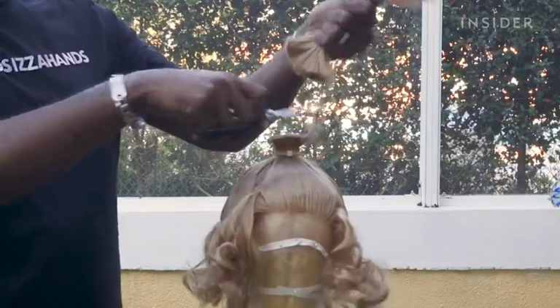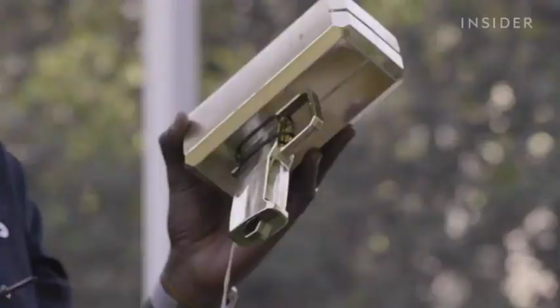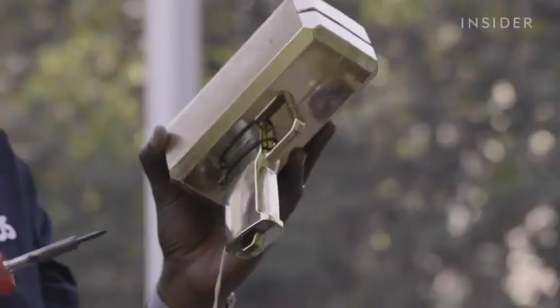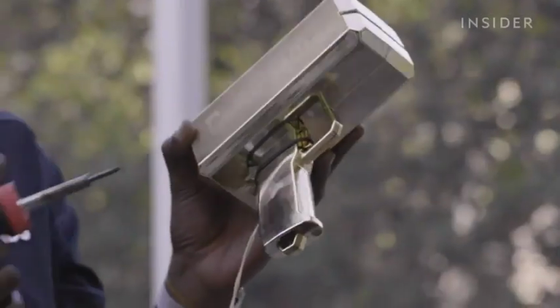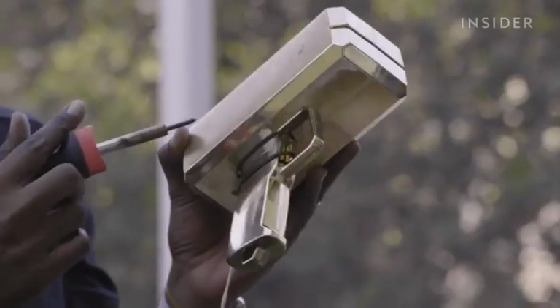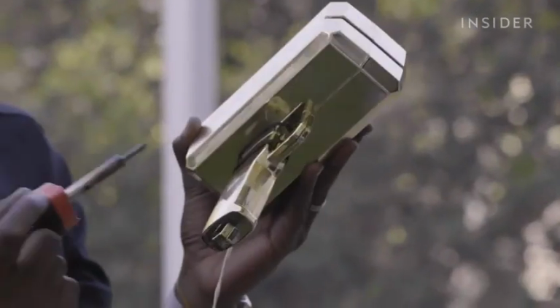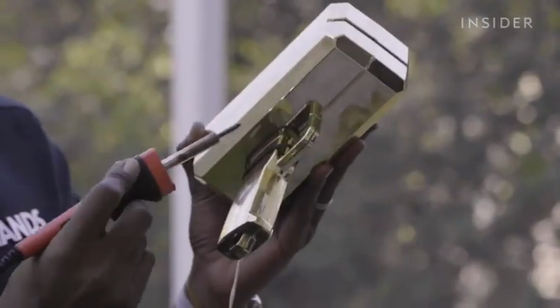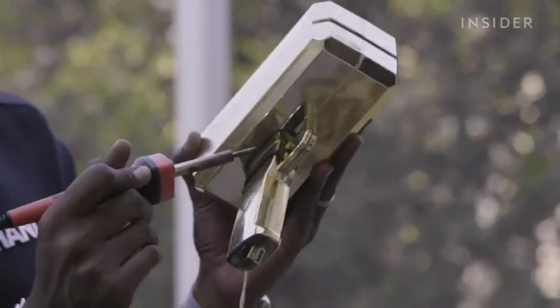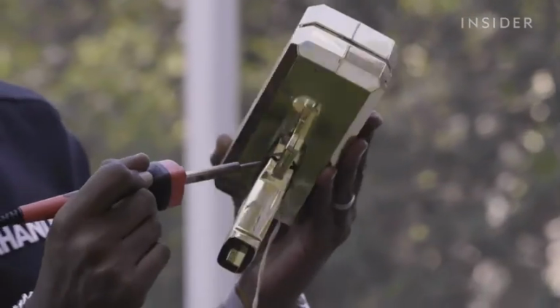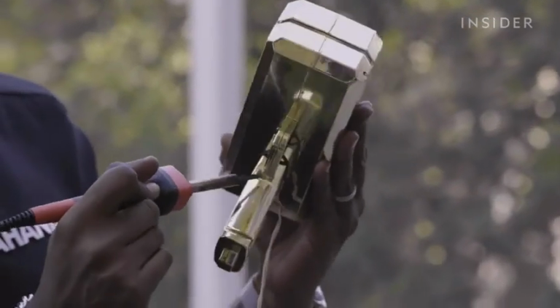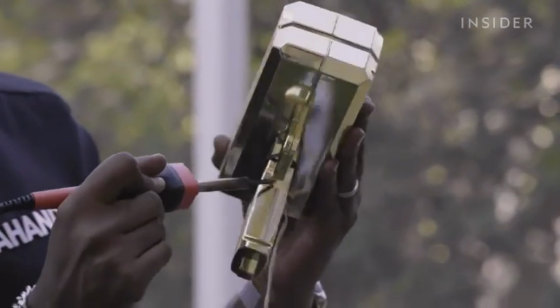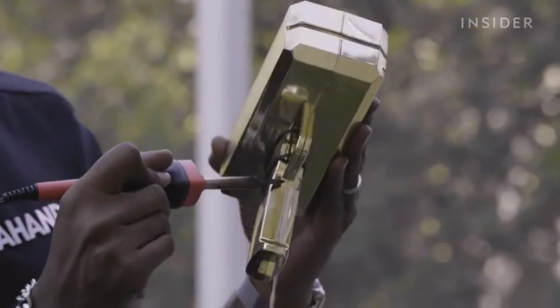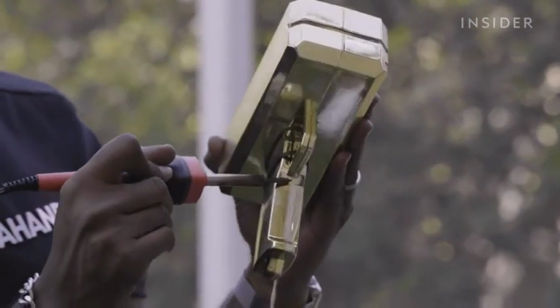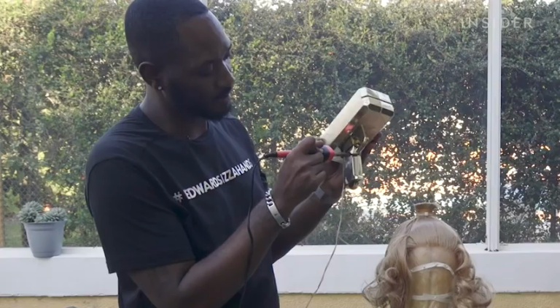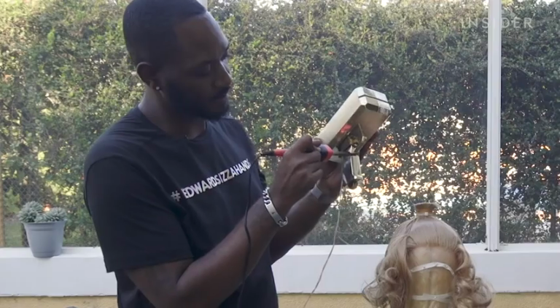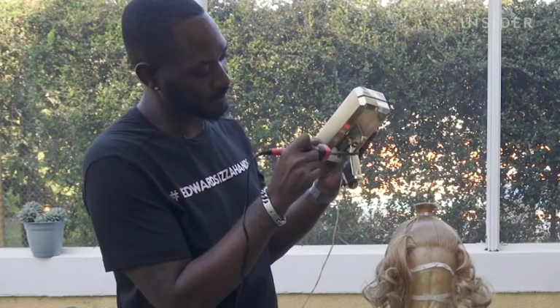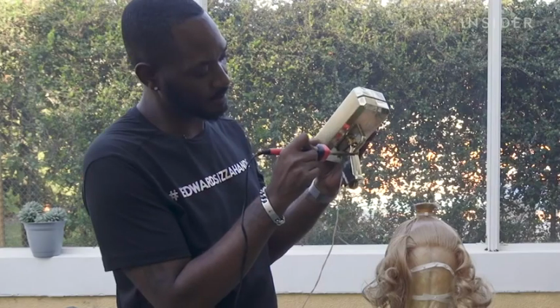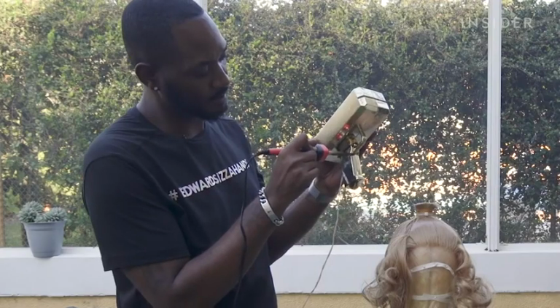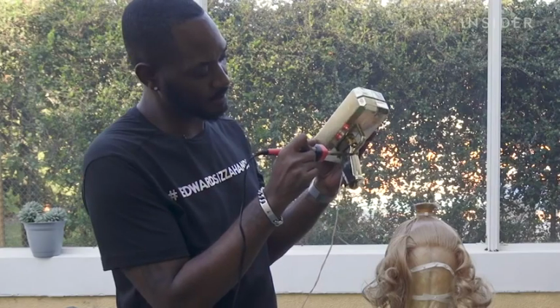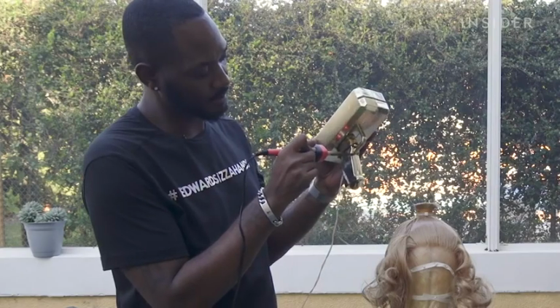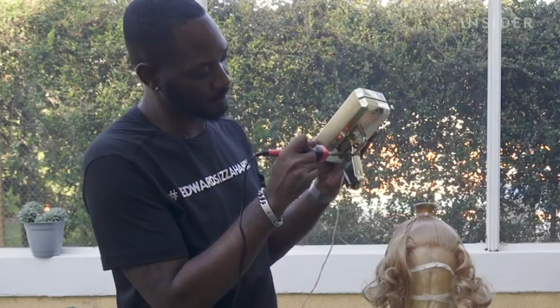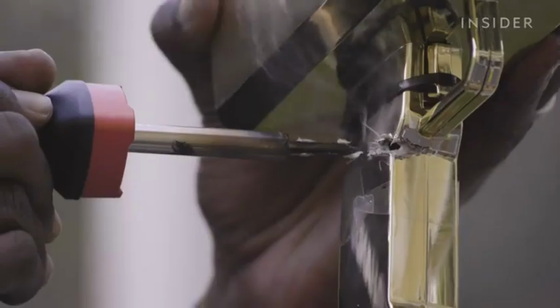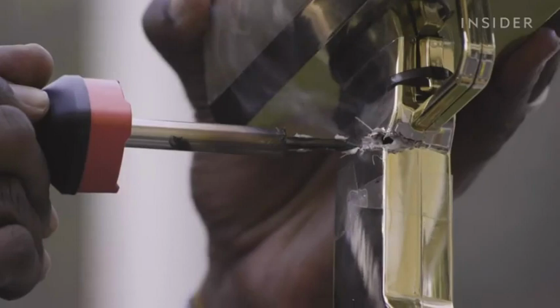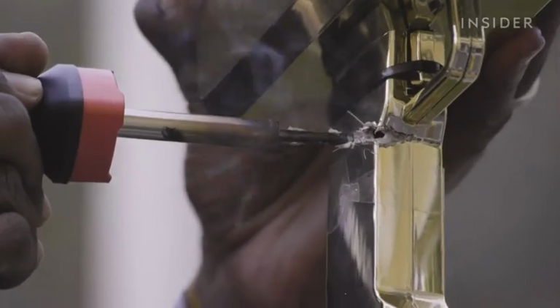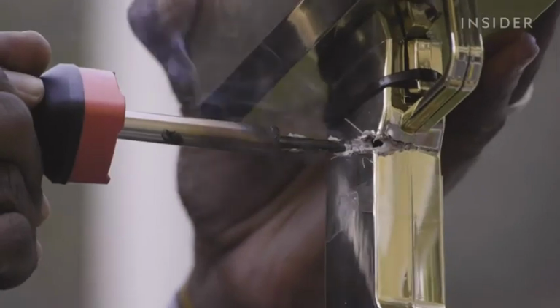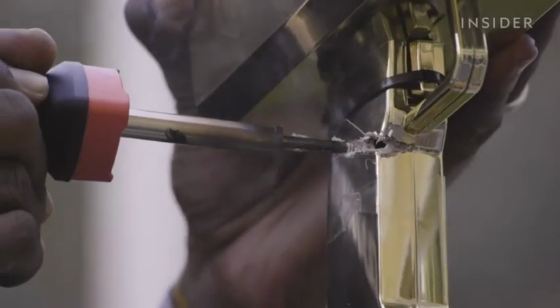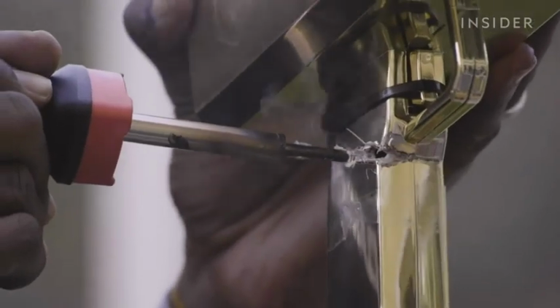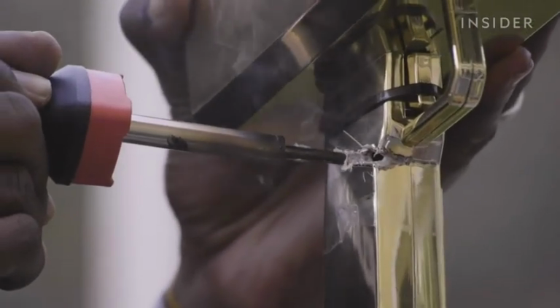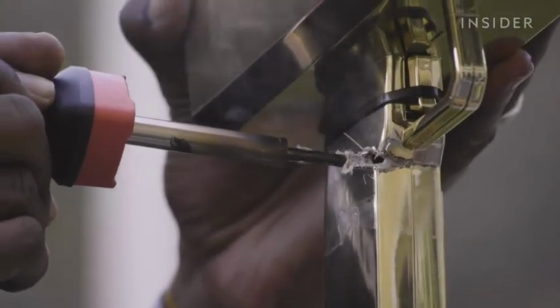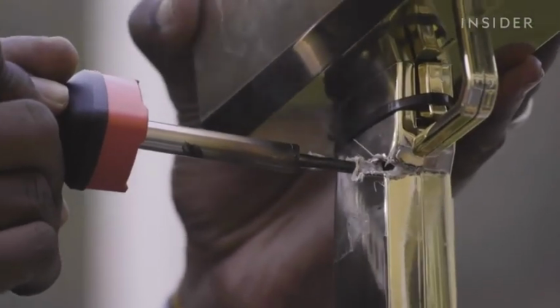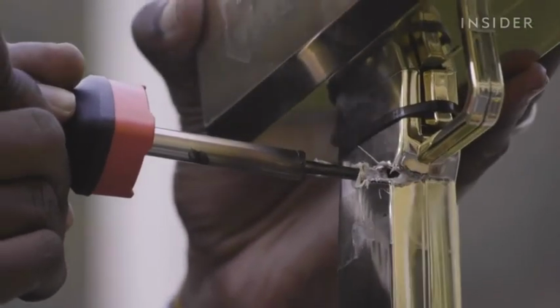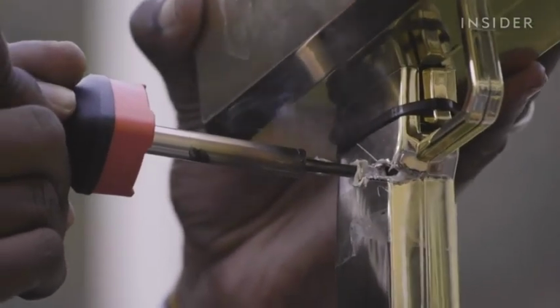Now we're going to attach our money gun. Using a soldering iron to remove the handle.